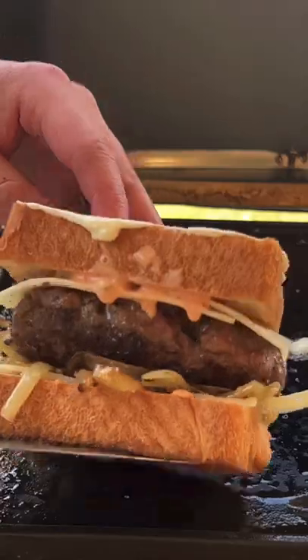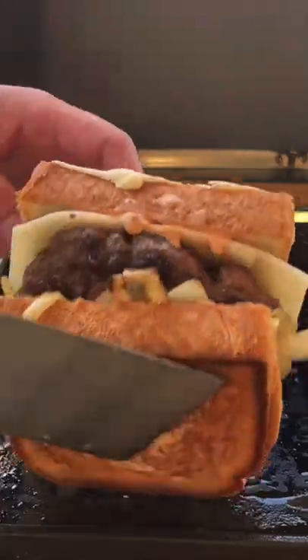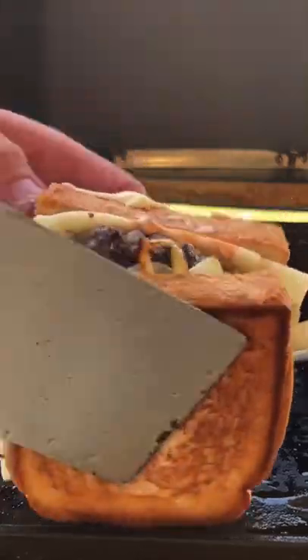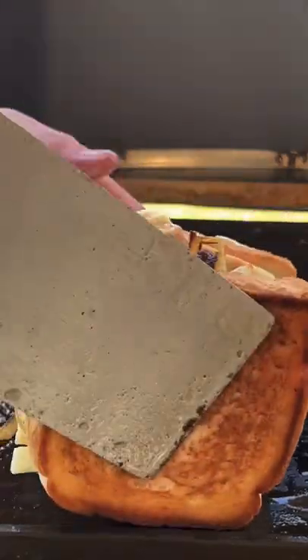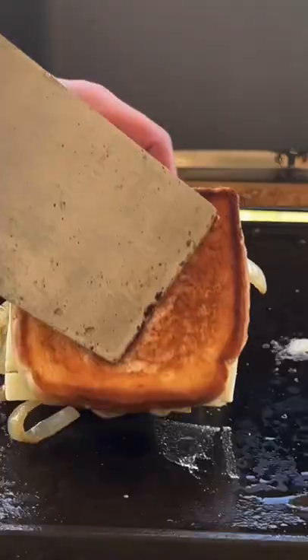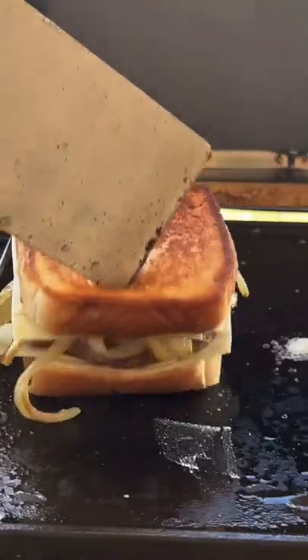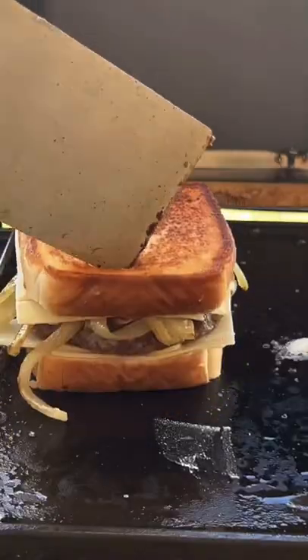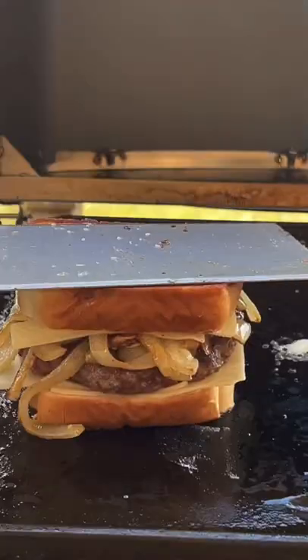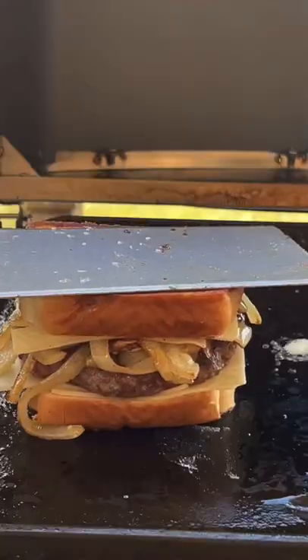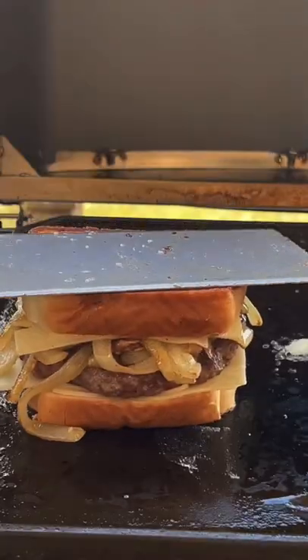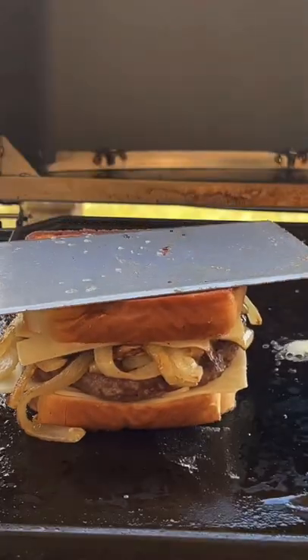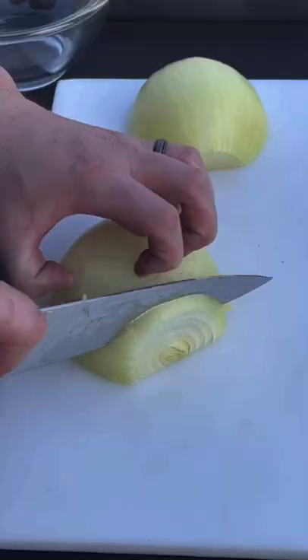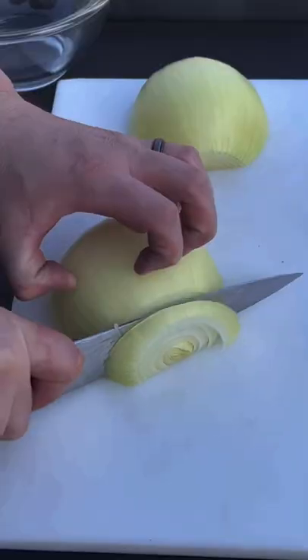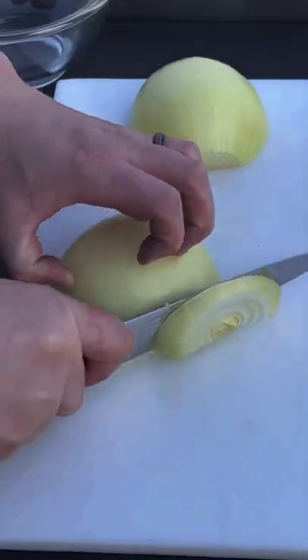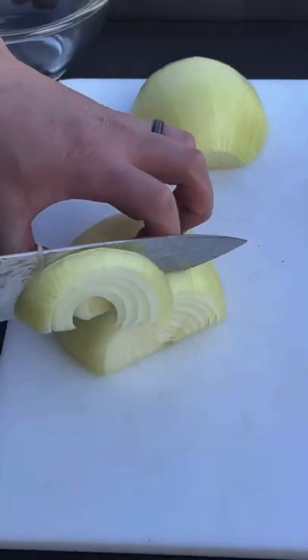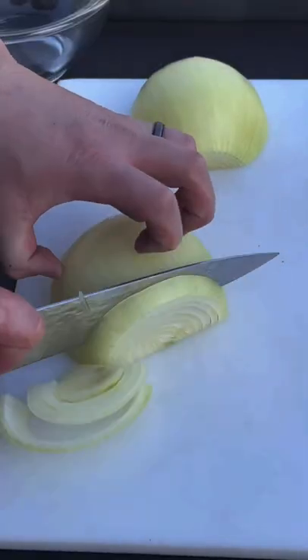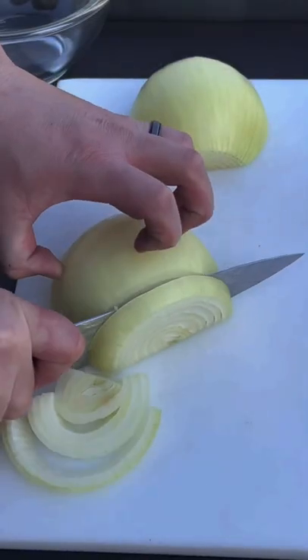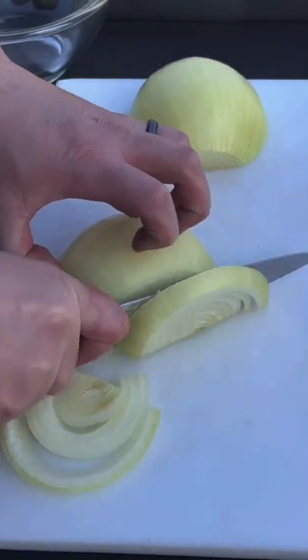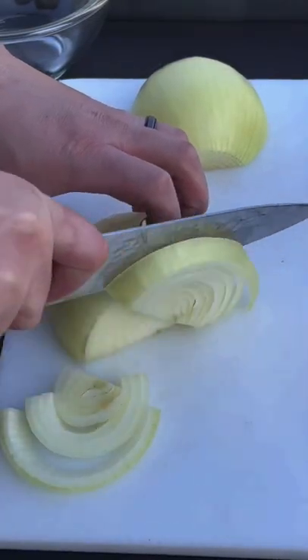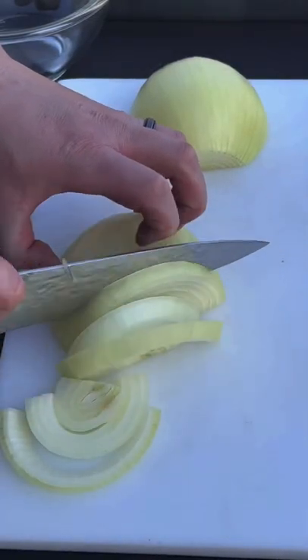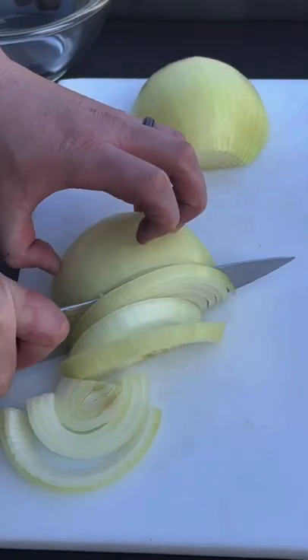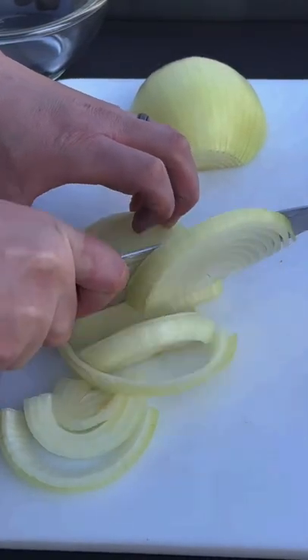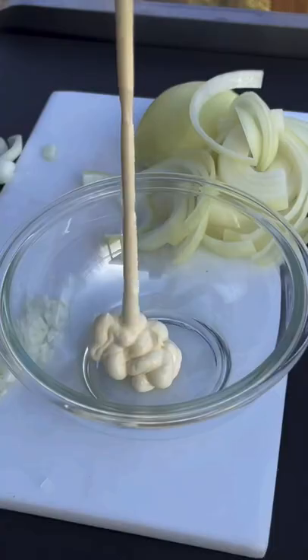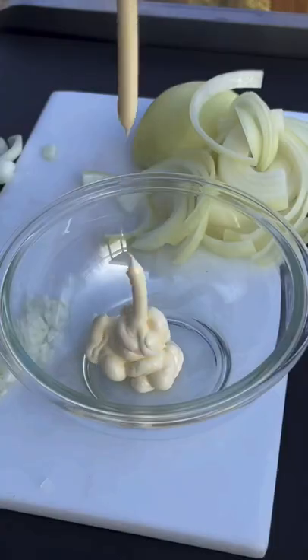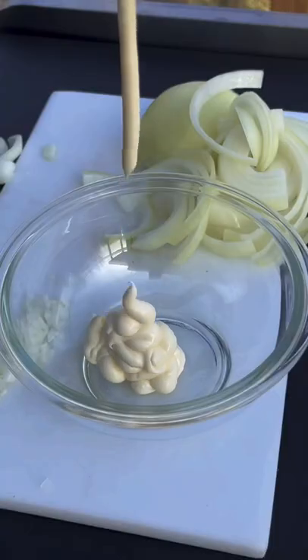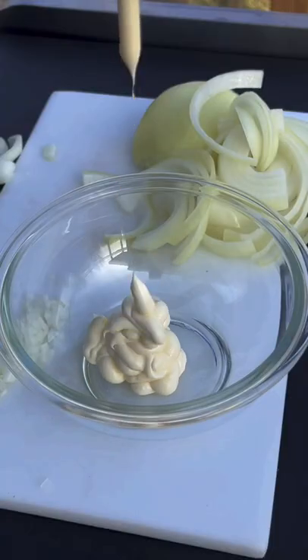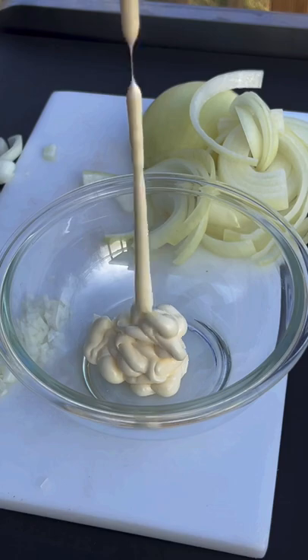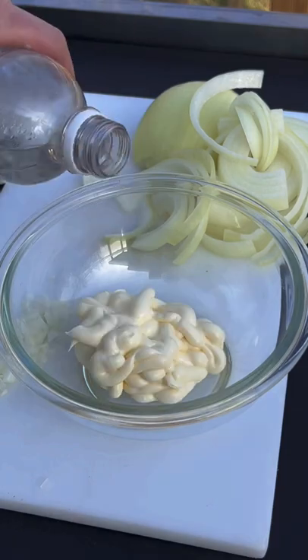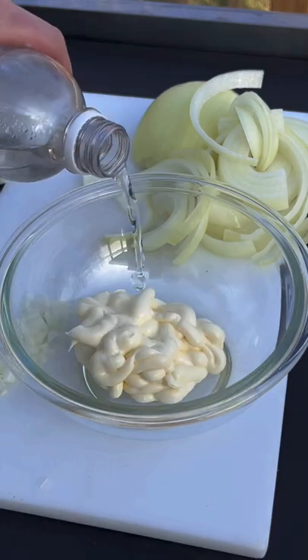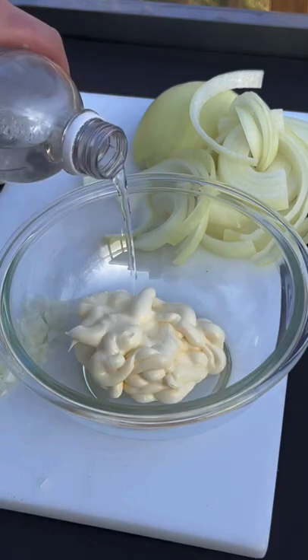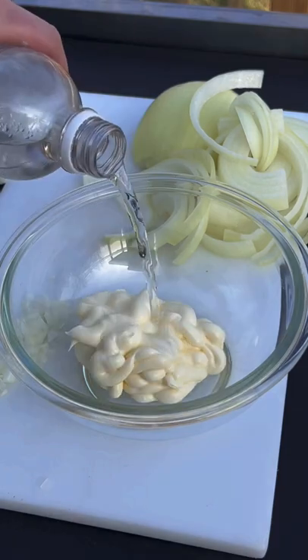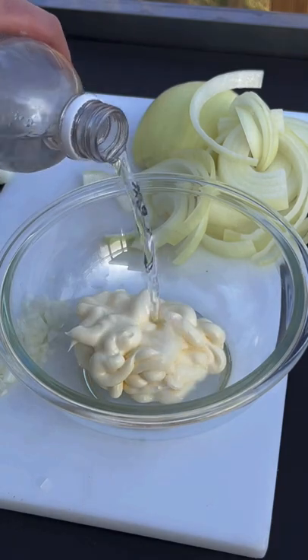Let's make a delicious patty melt. I'm going to chop up some onions and go straight into the Thousand Island dressing.